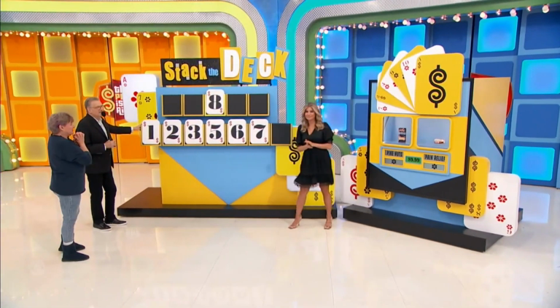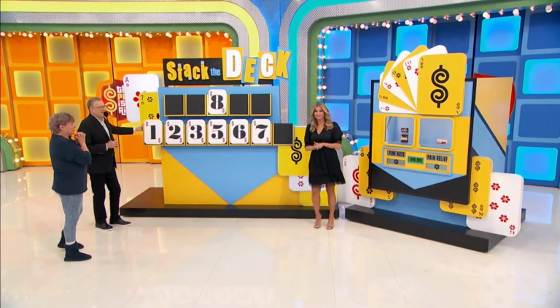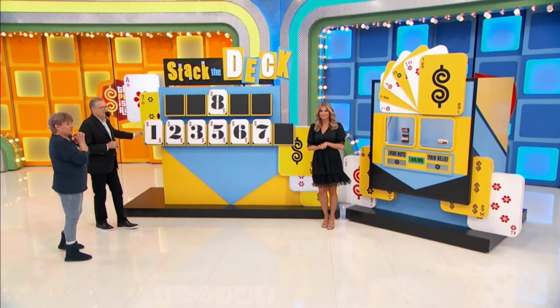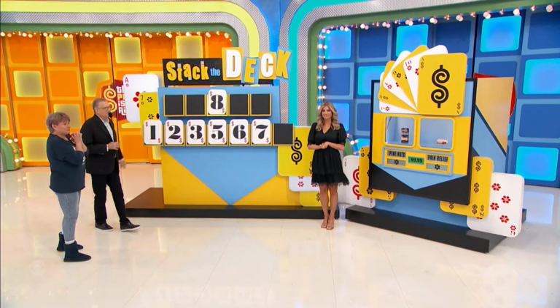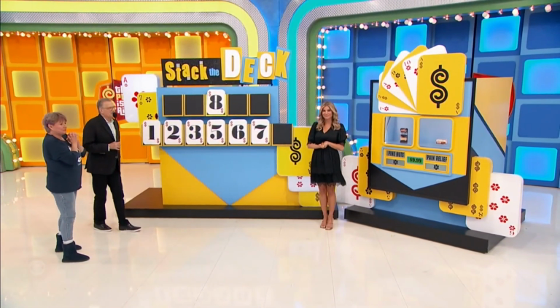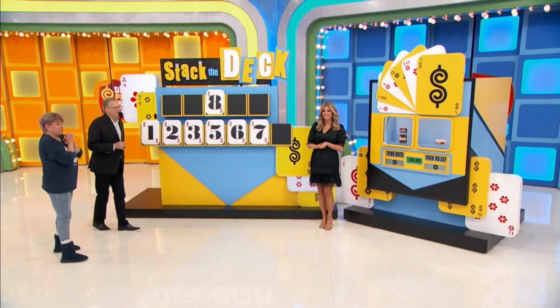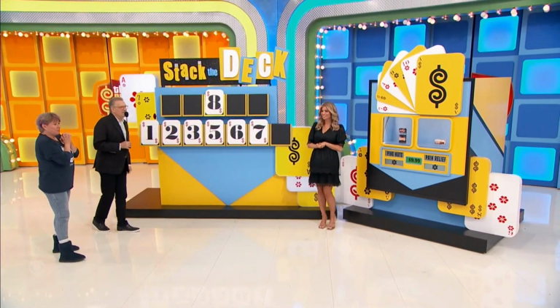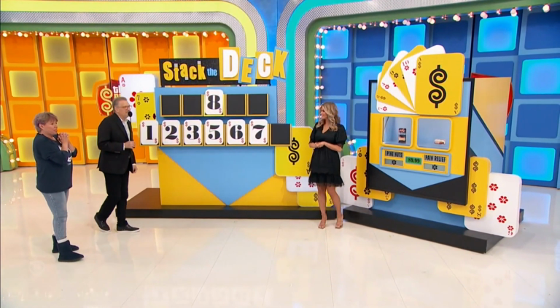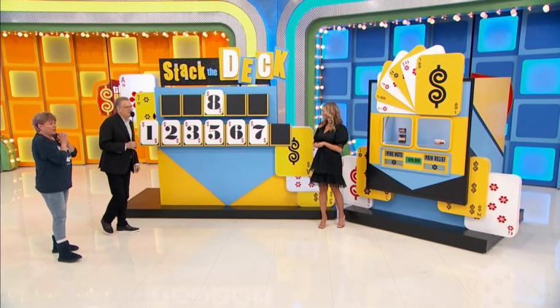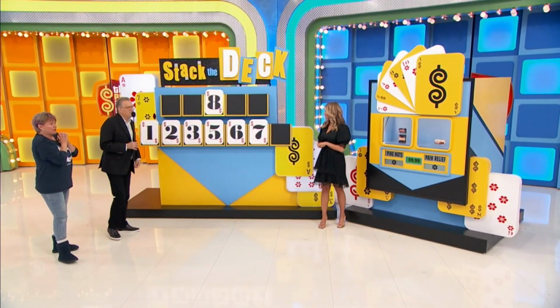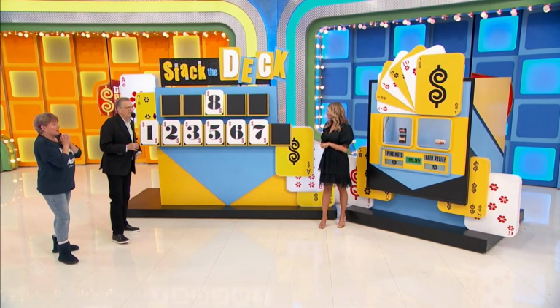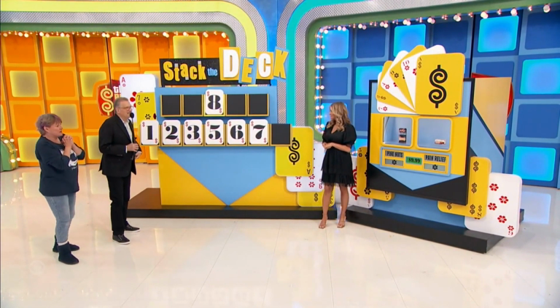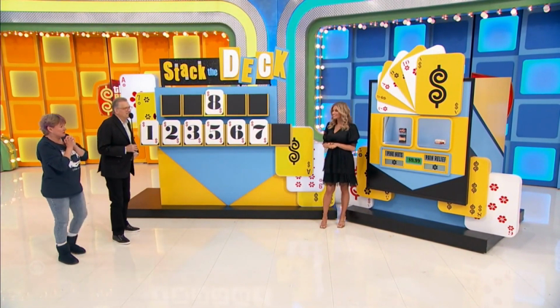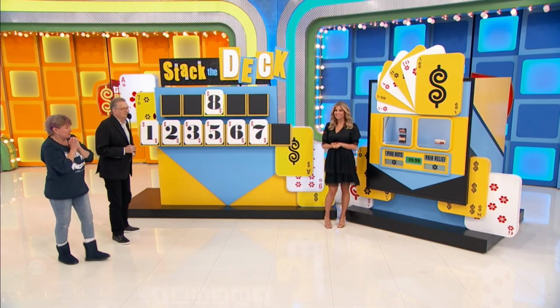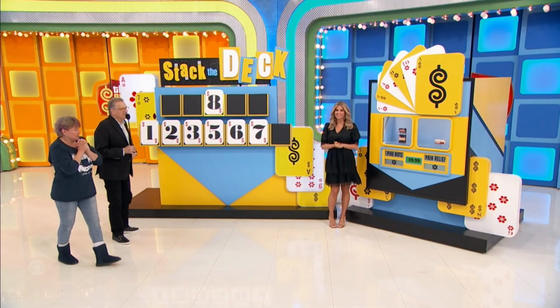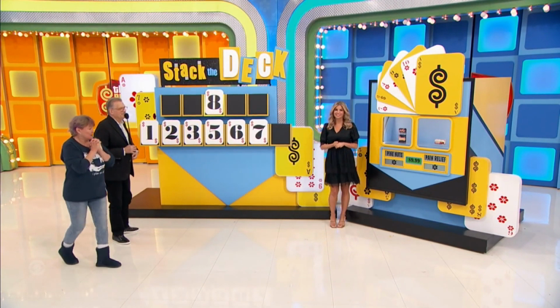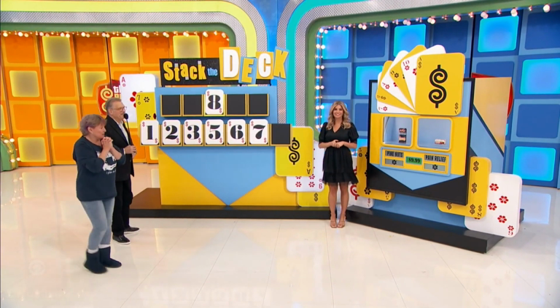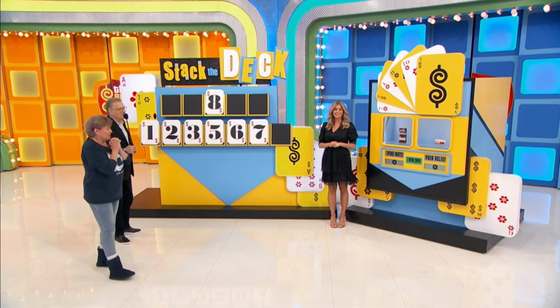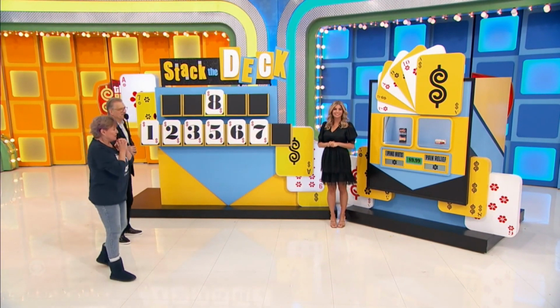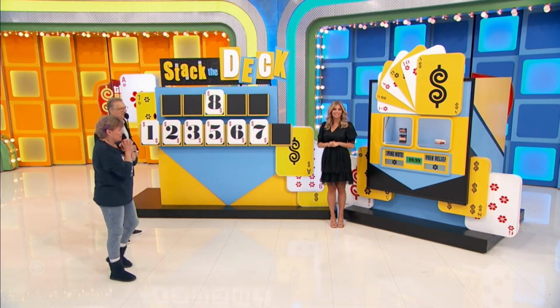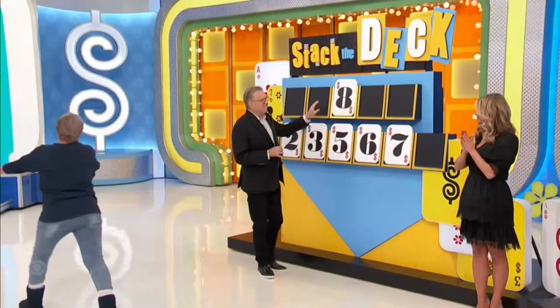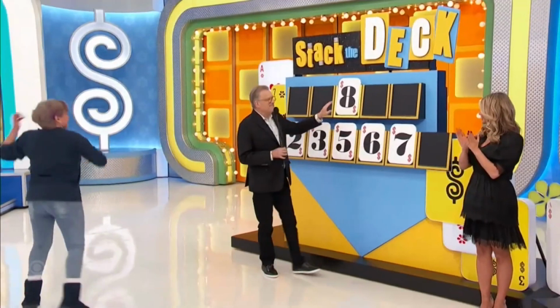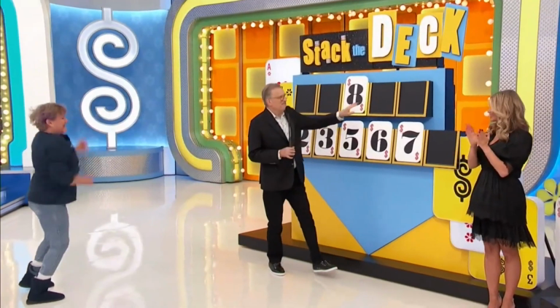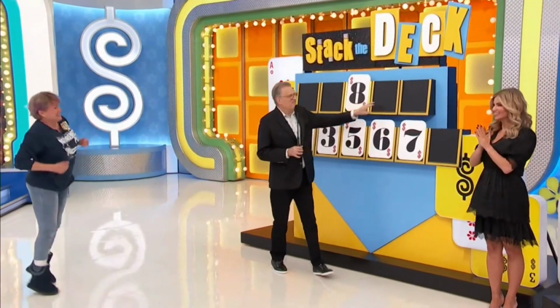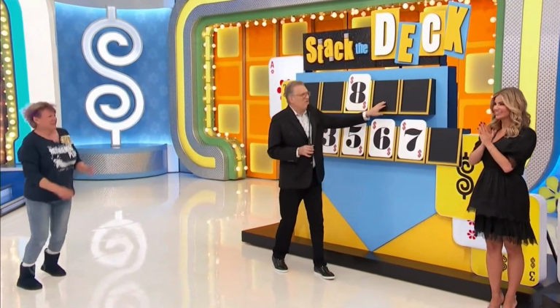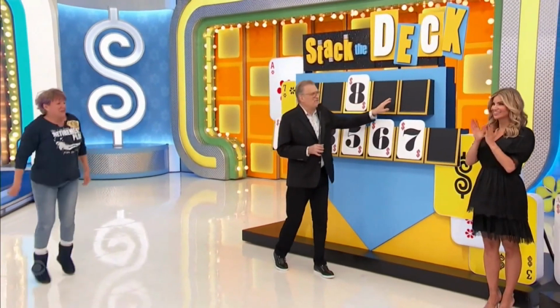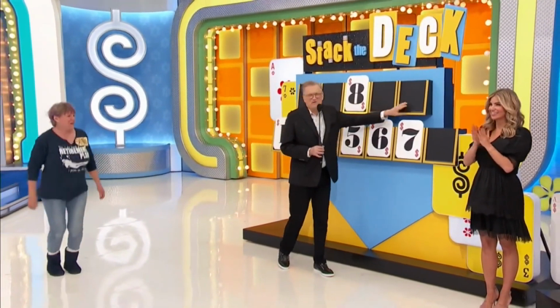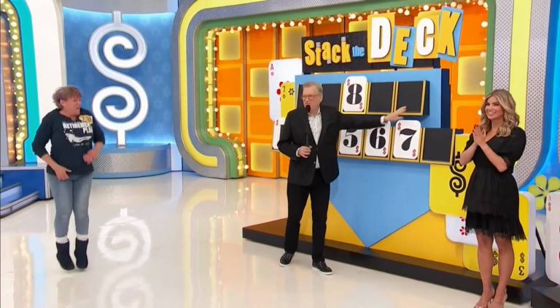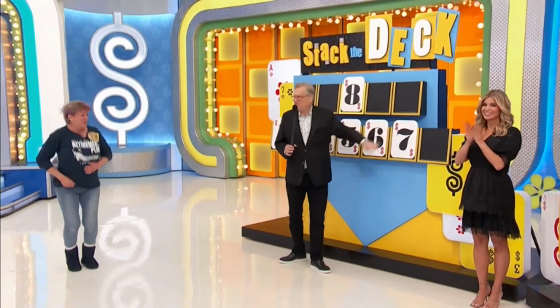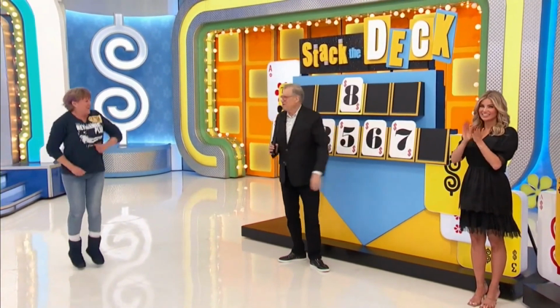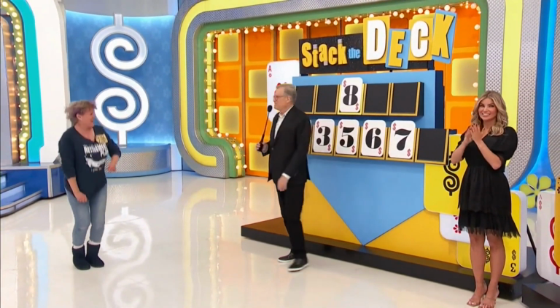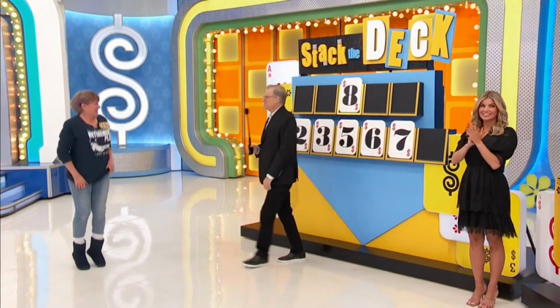Now we have pine nuts and pain relief to help identify the second, fourth, or fifth number.